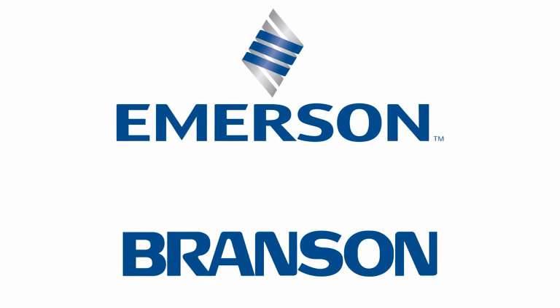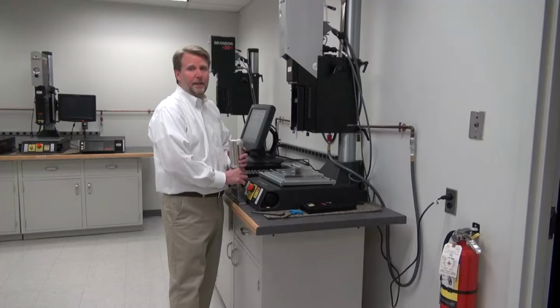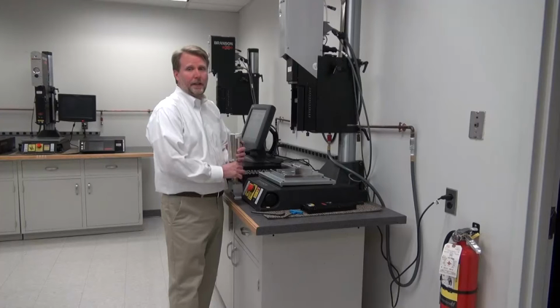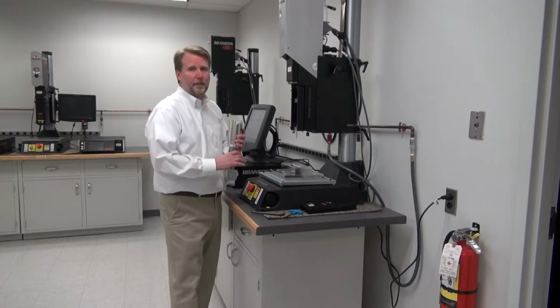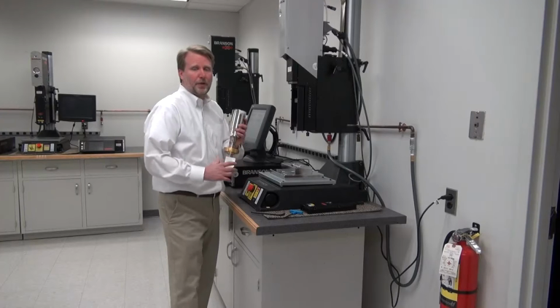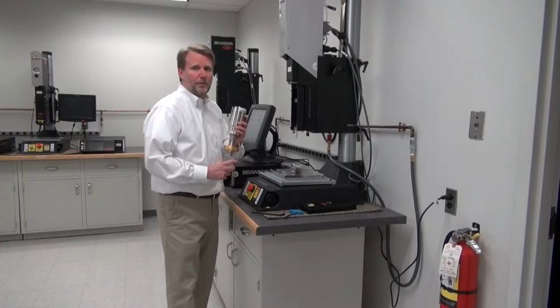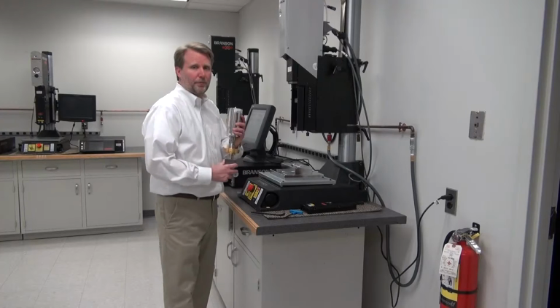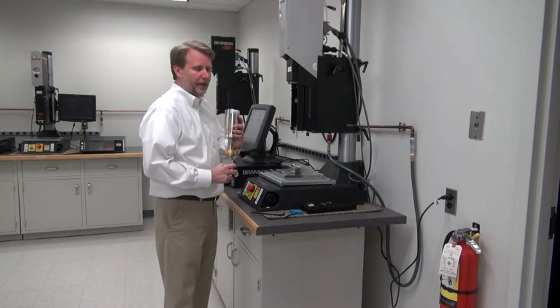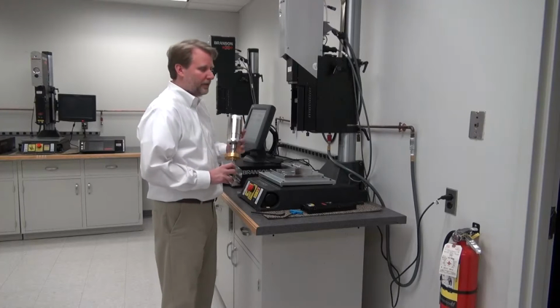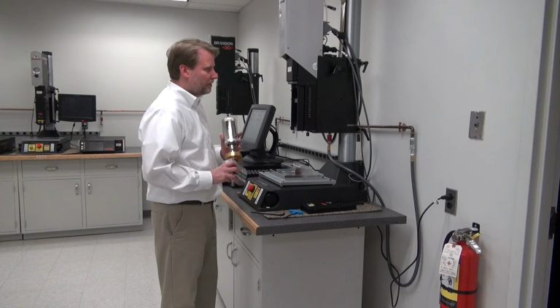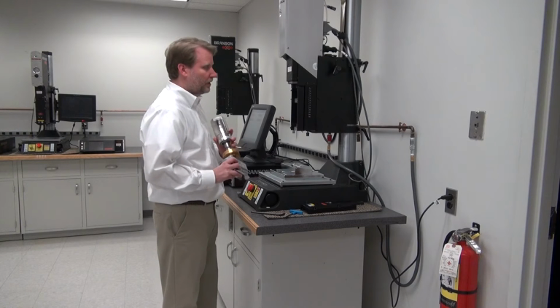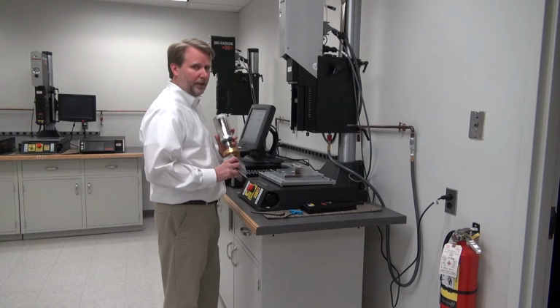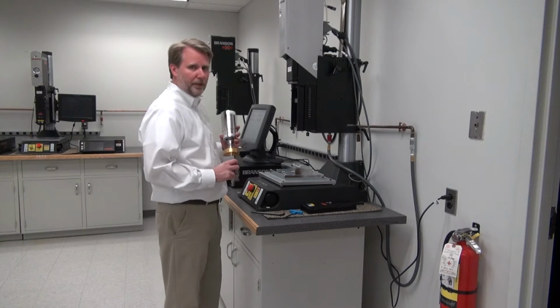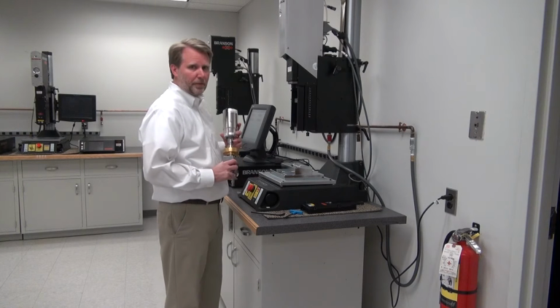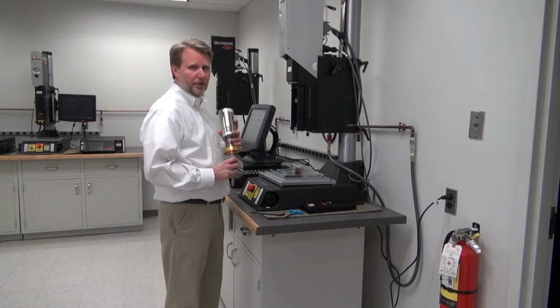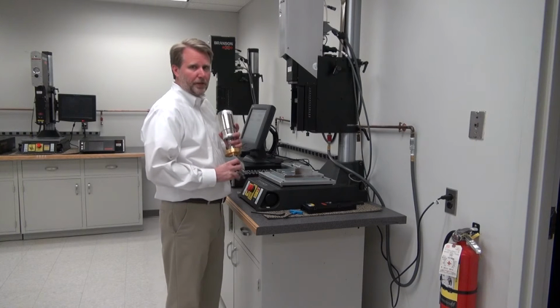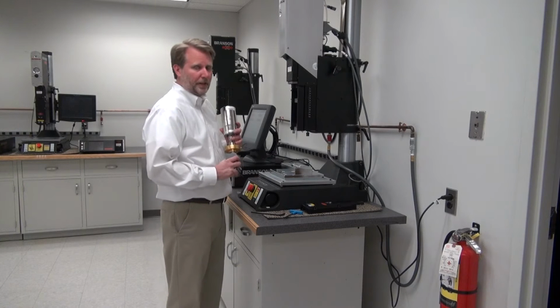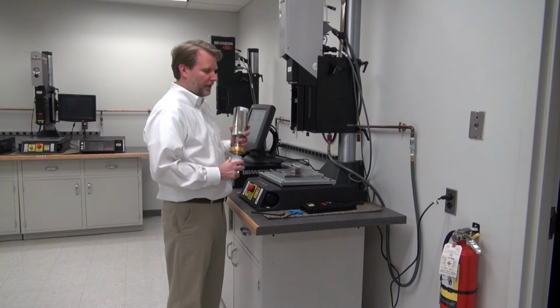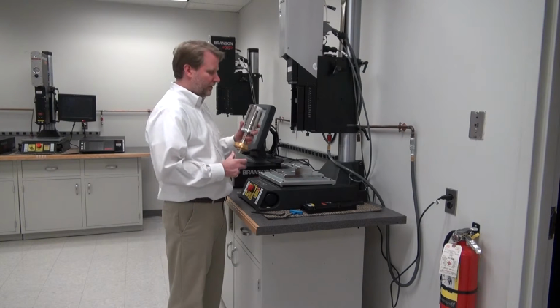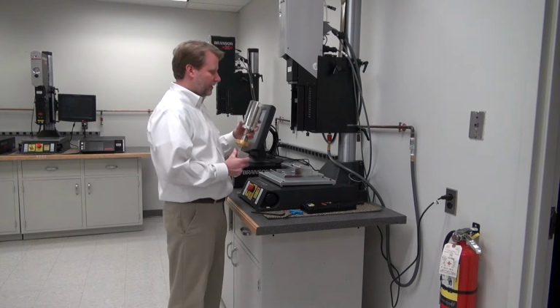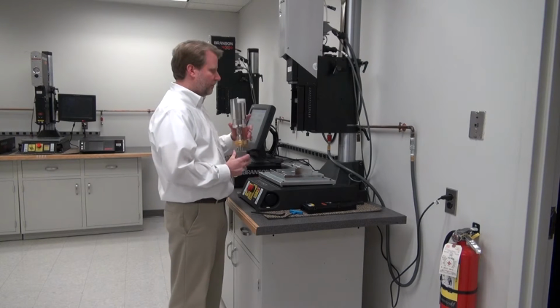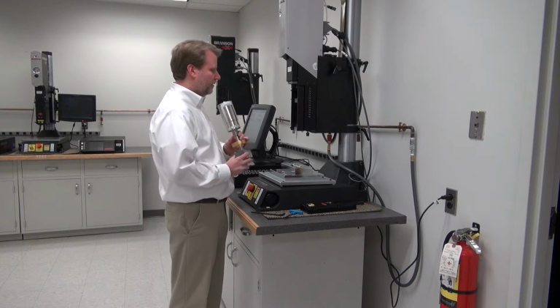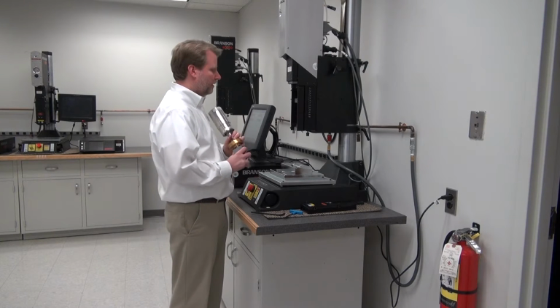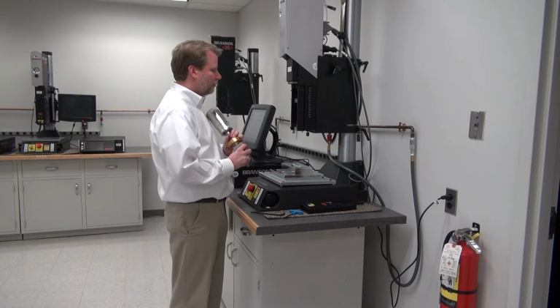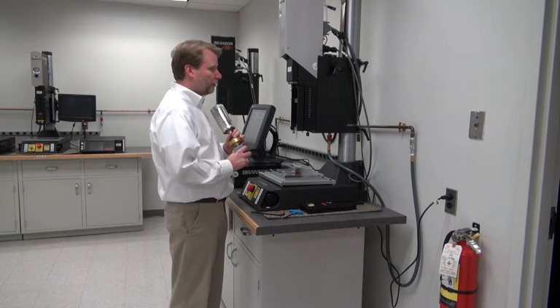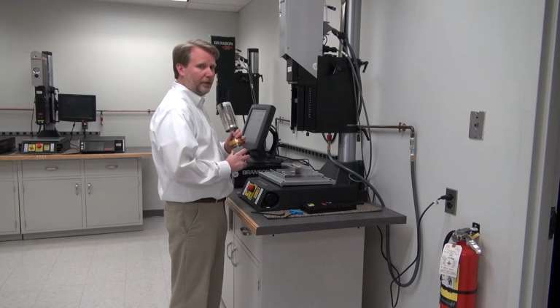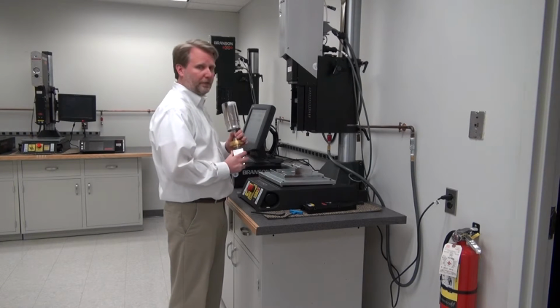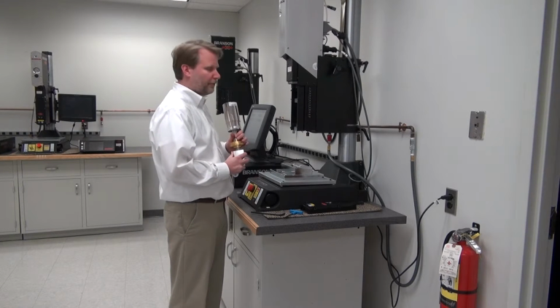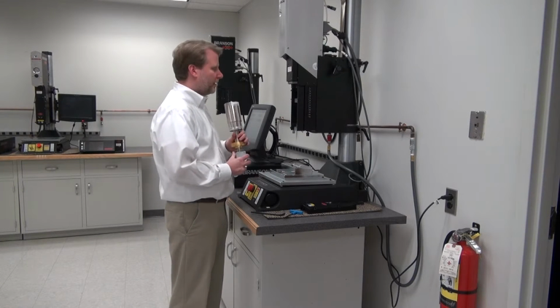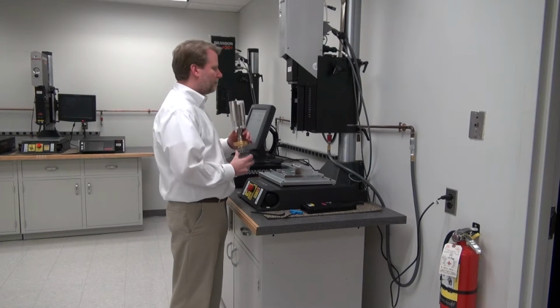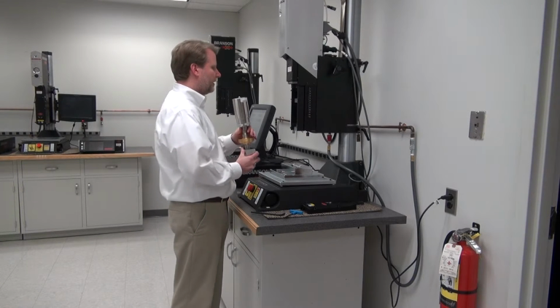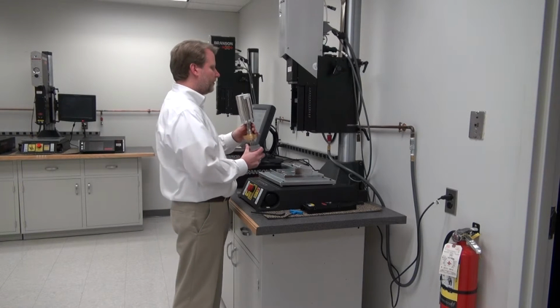Hi, I'm Bob with Branson. I'm going to demonstrate how to set up tooling for an application.